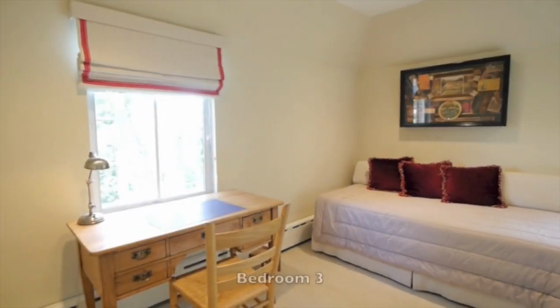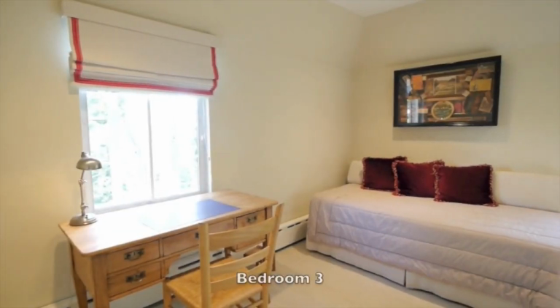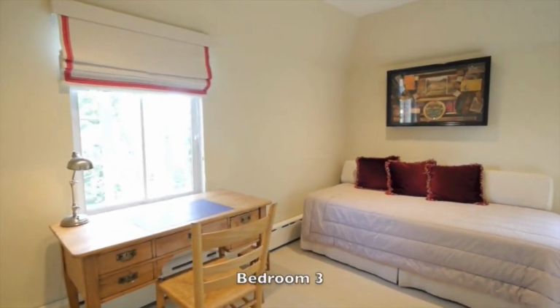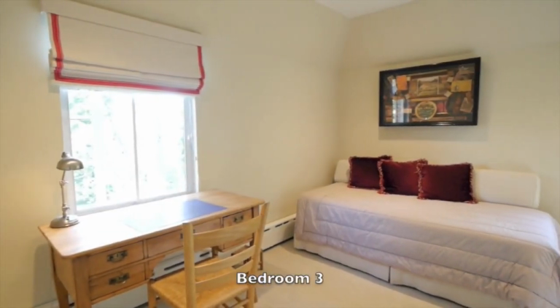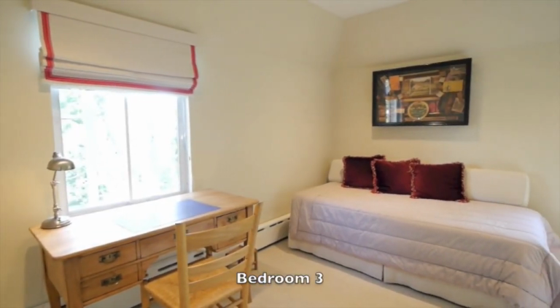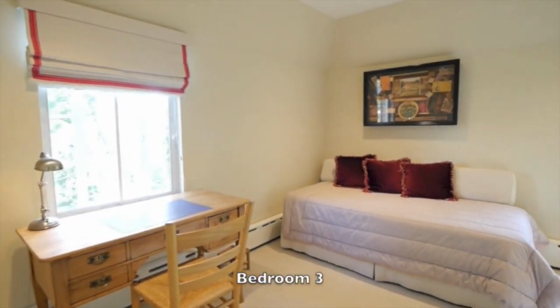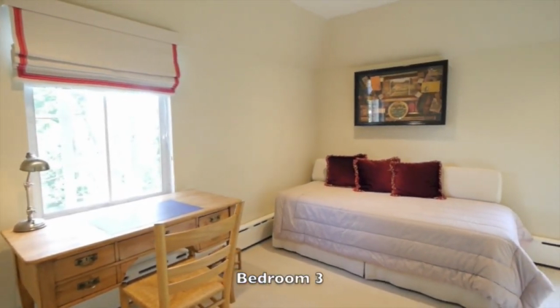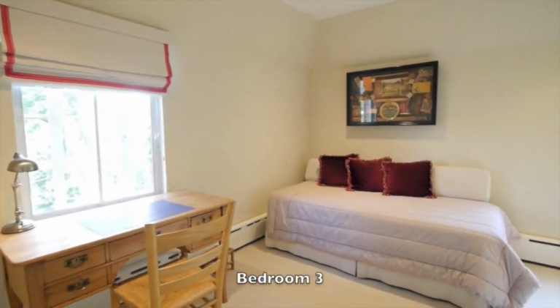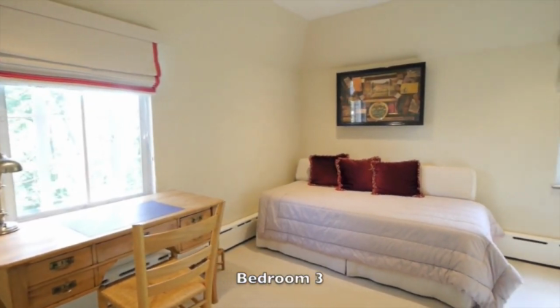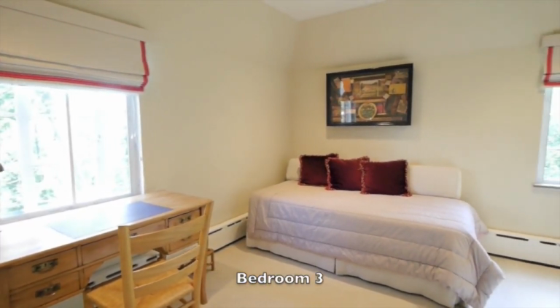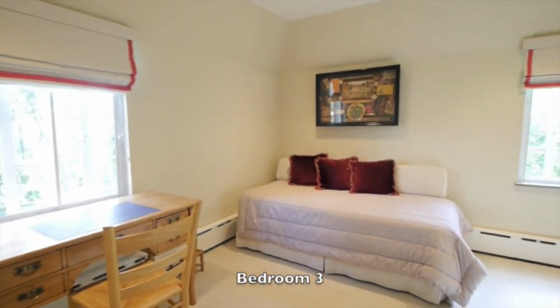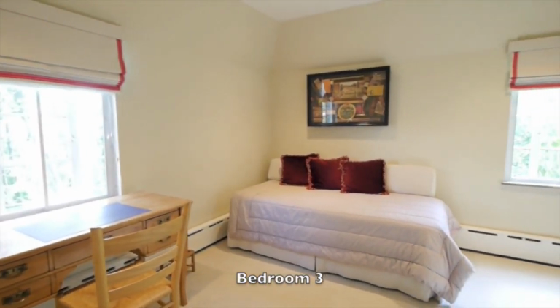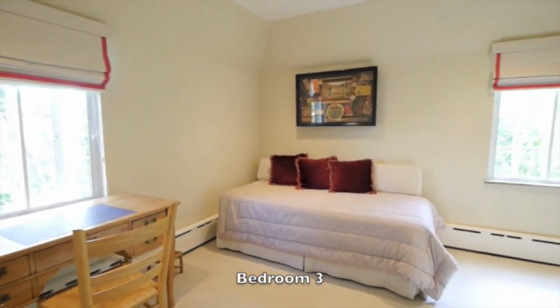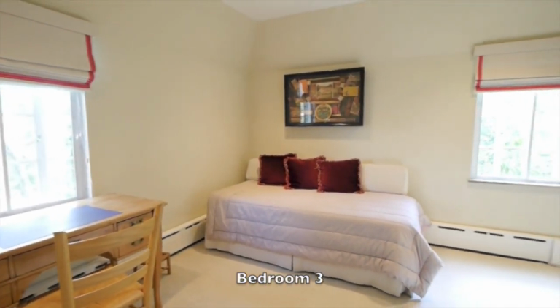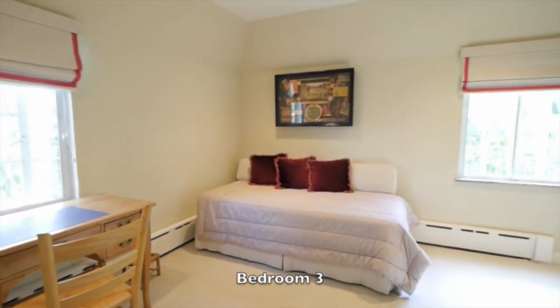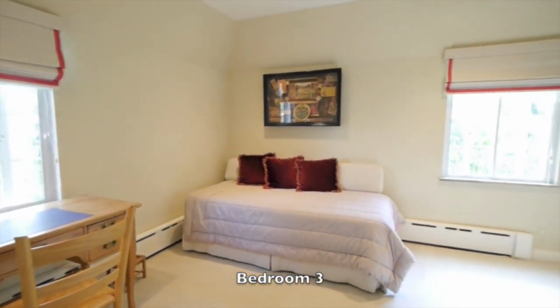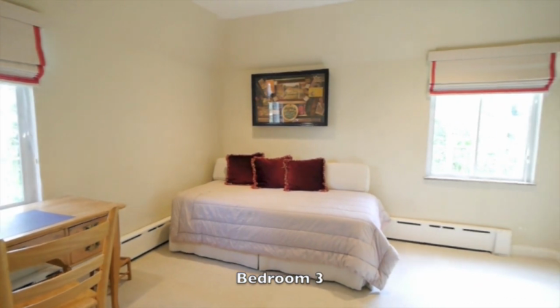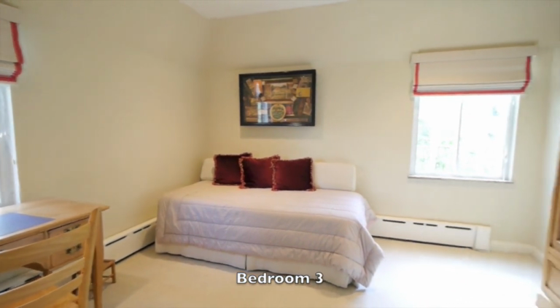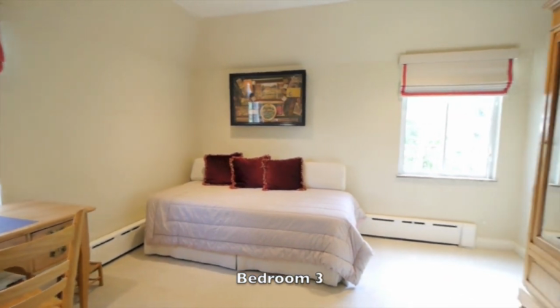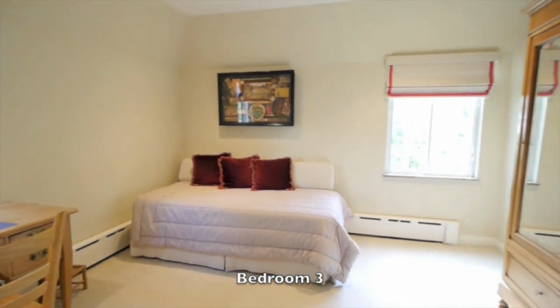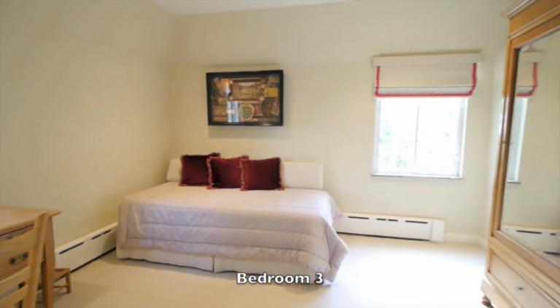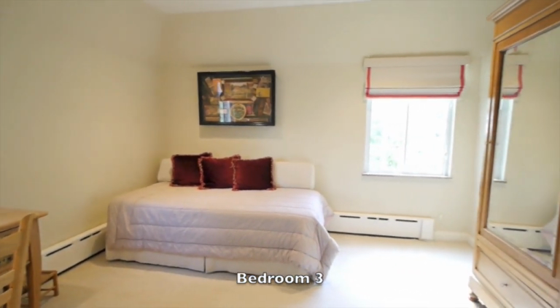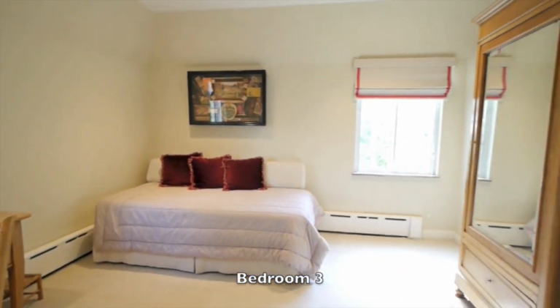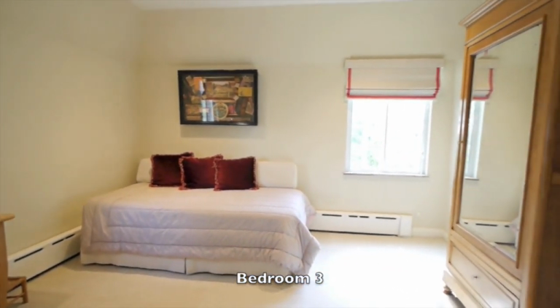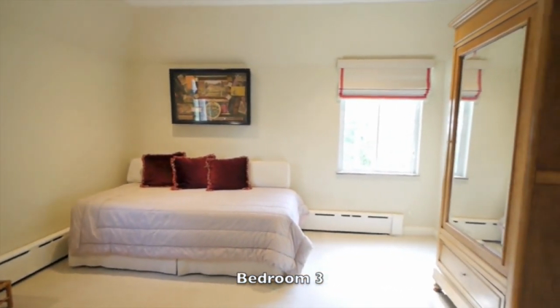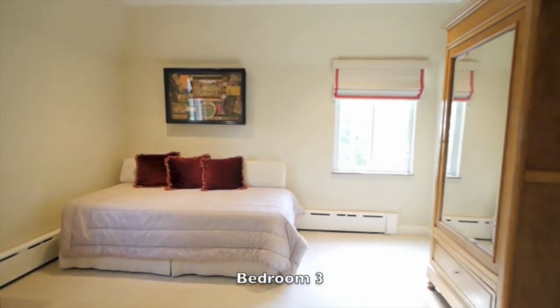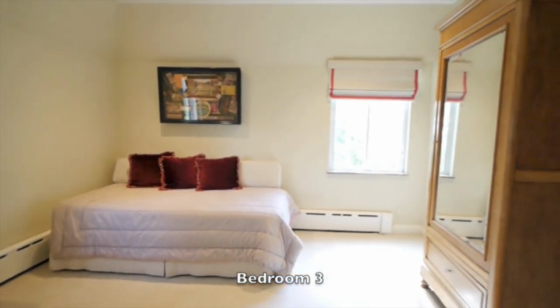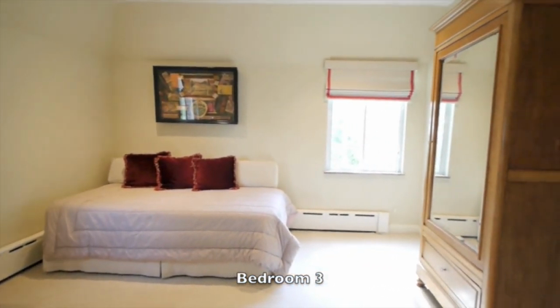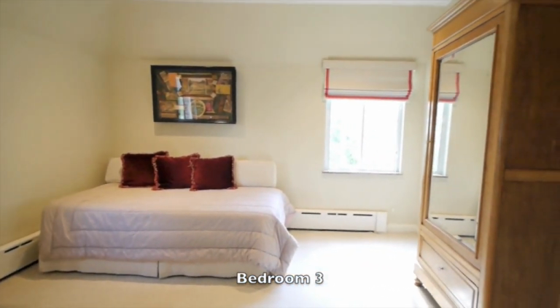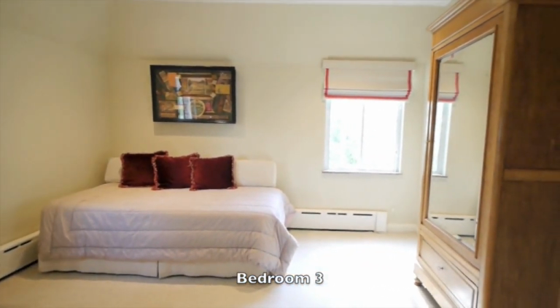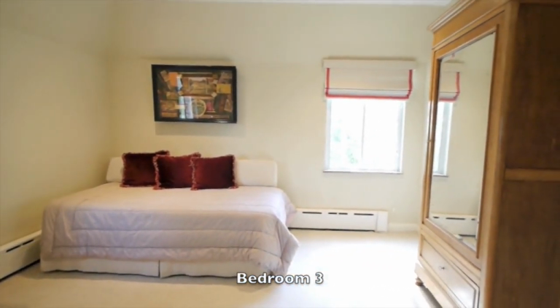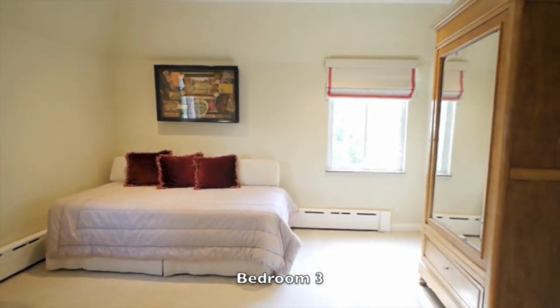The rear second and third floor rooms enjoy year-round New York City views.